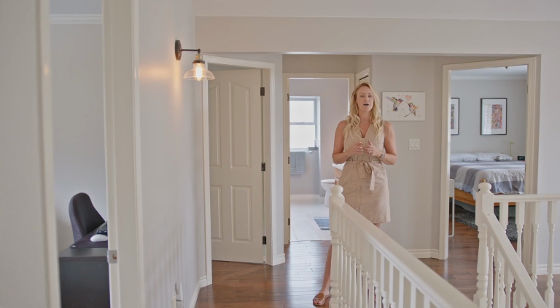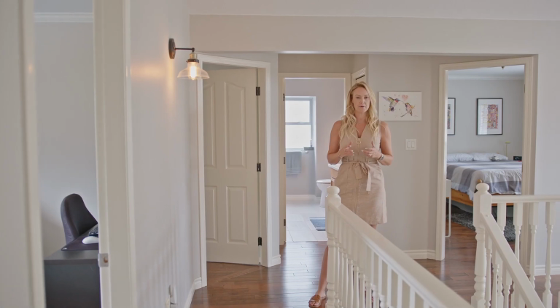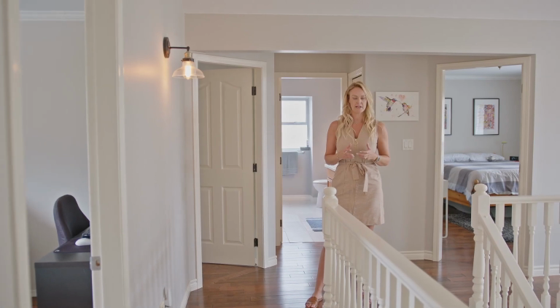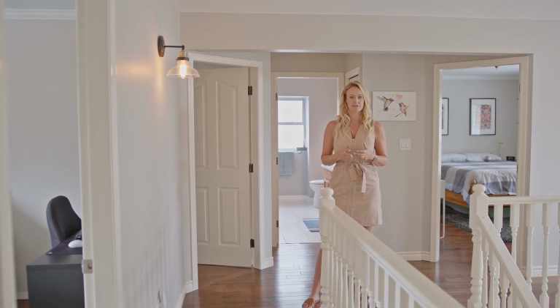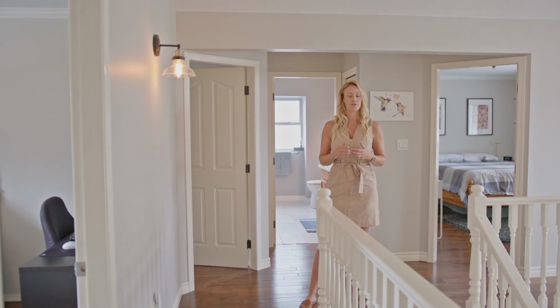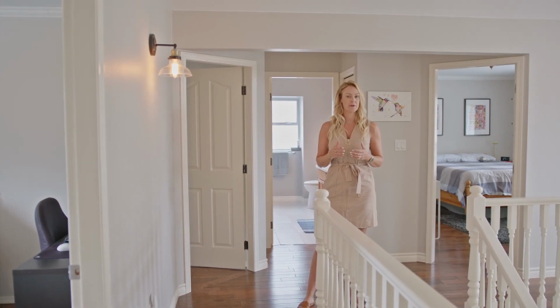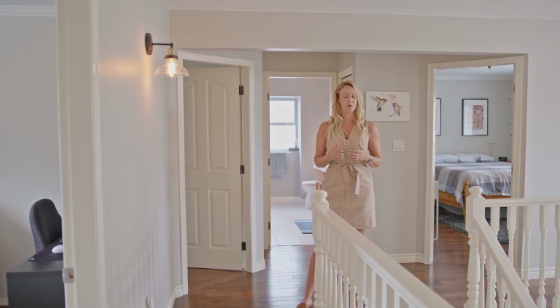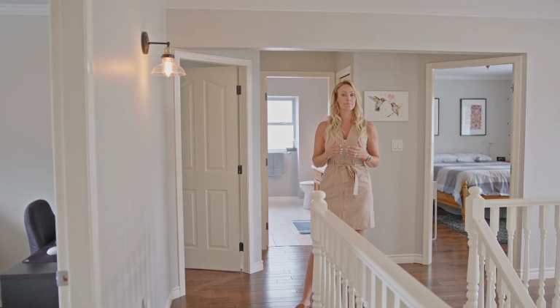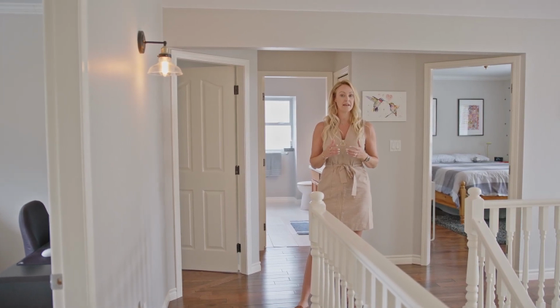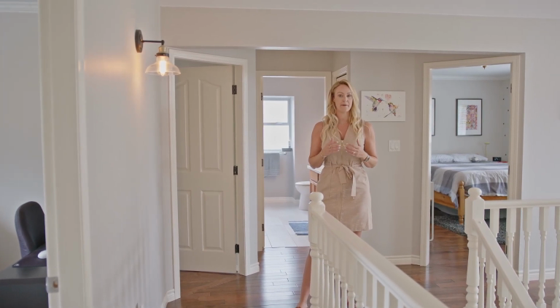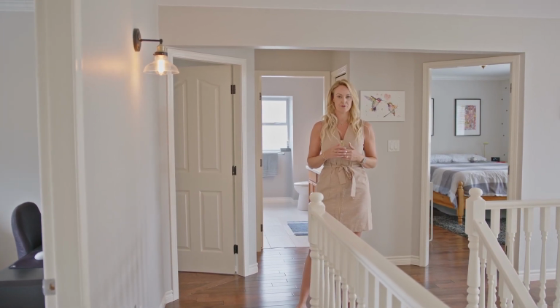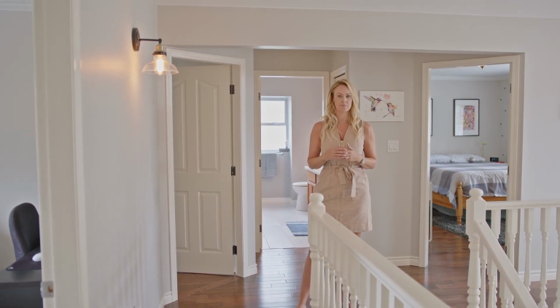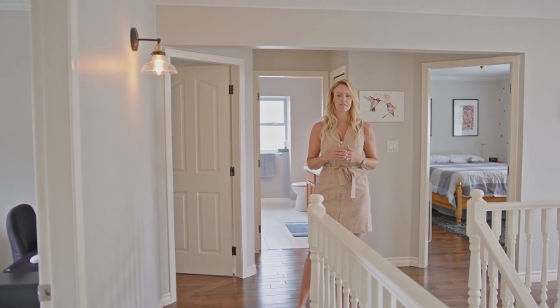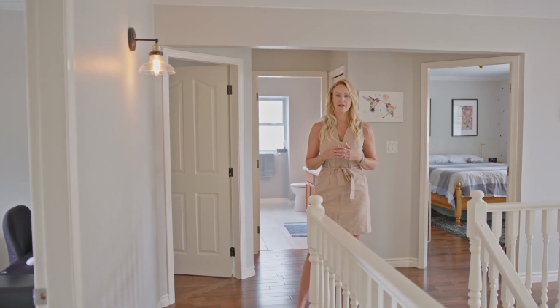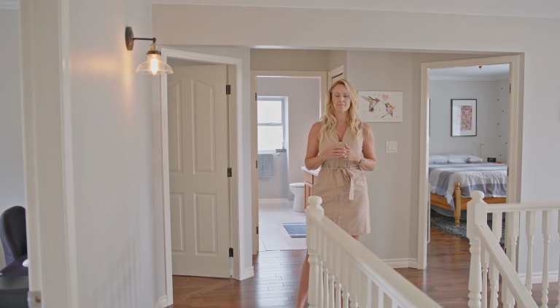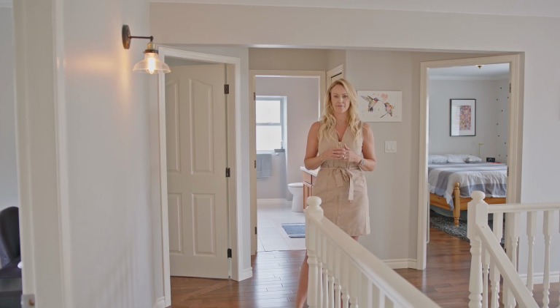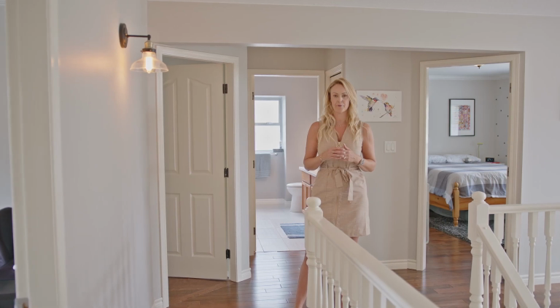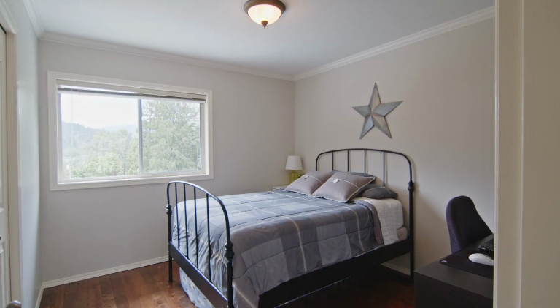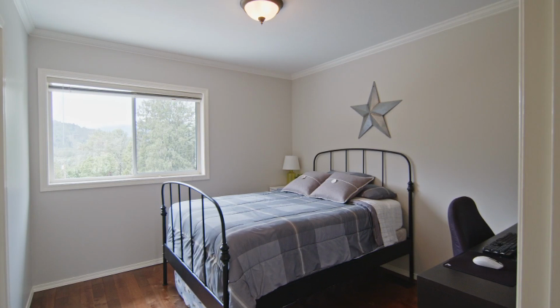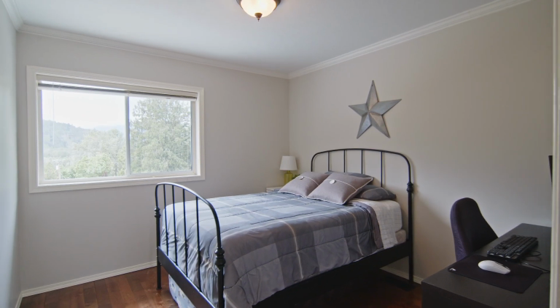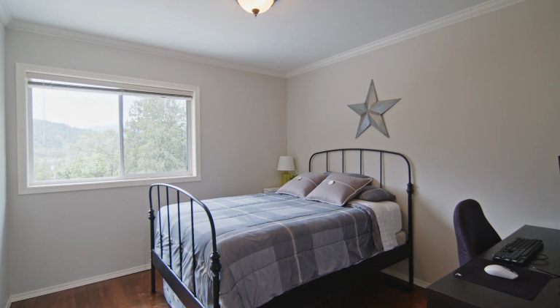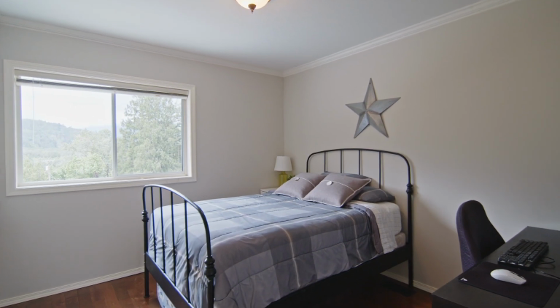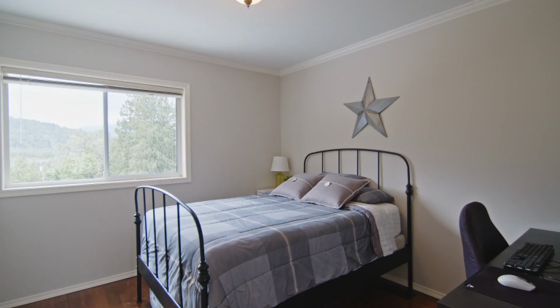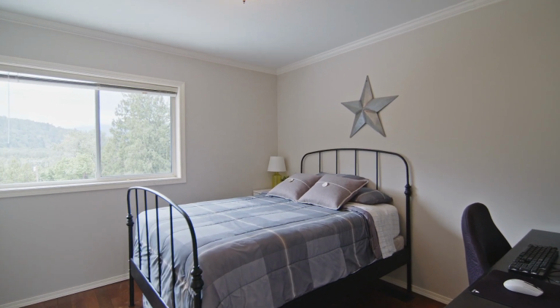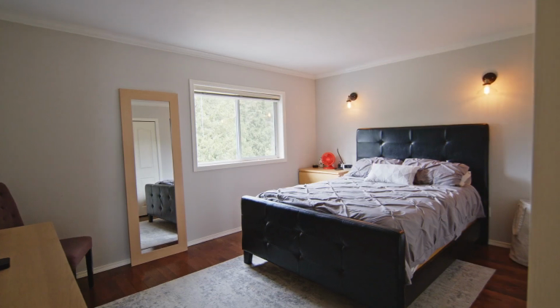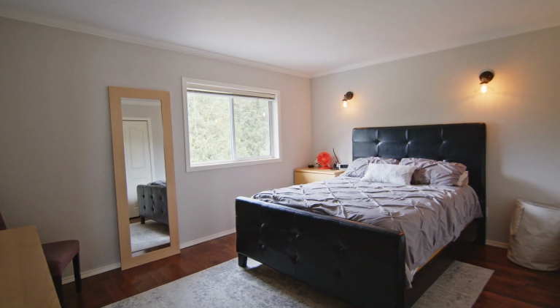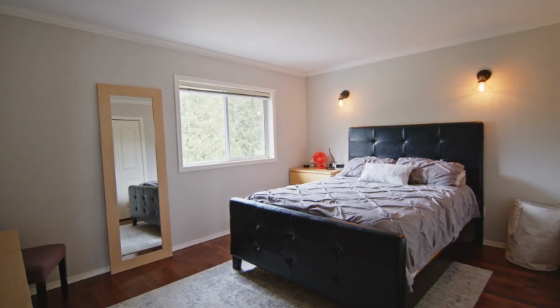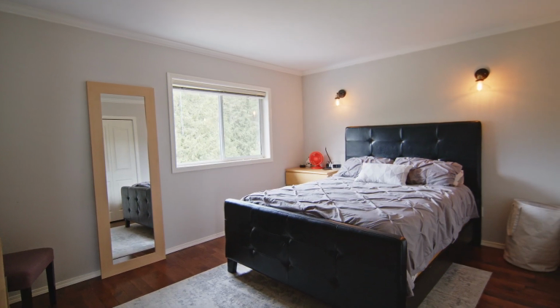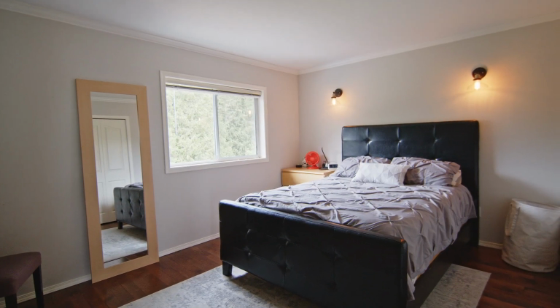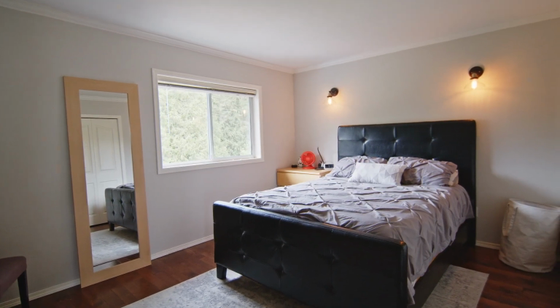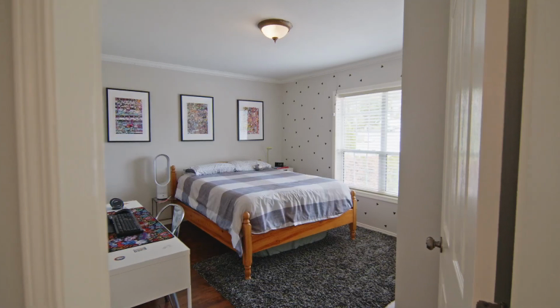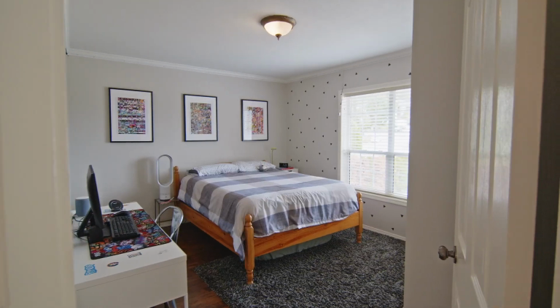Also upstairs are three more big bedrooms and the main bathroom. I like the newer hardwood floor they ran throughout this space.